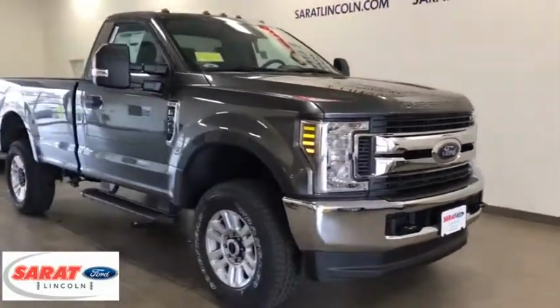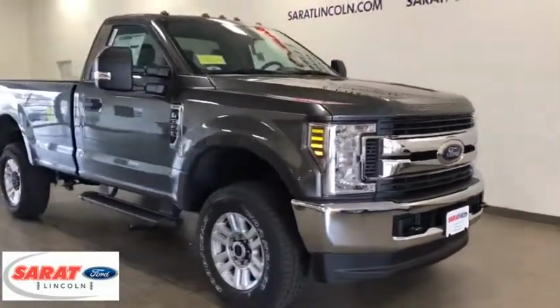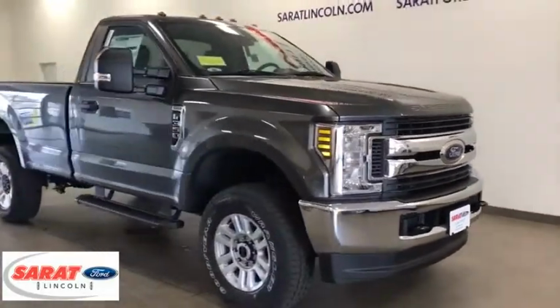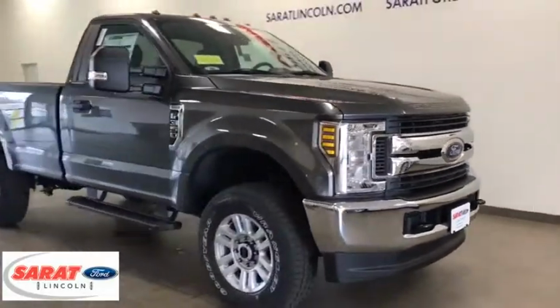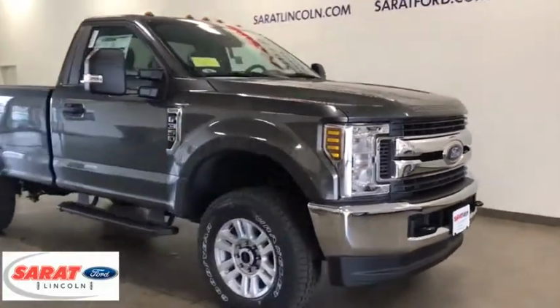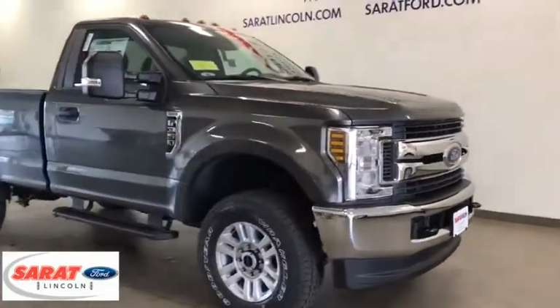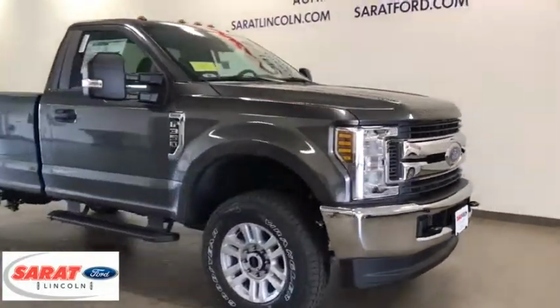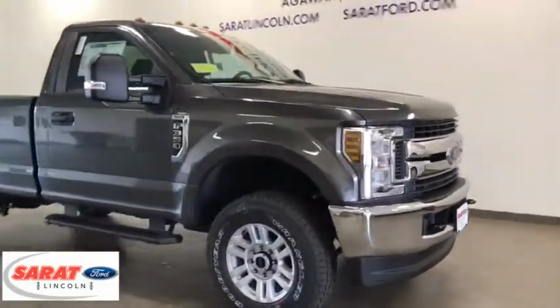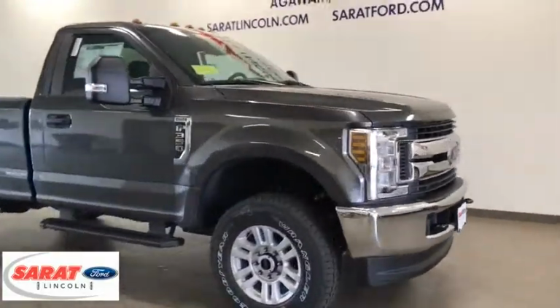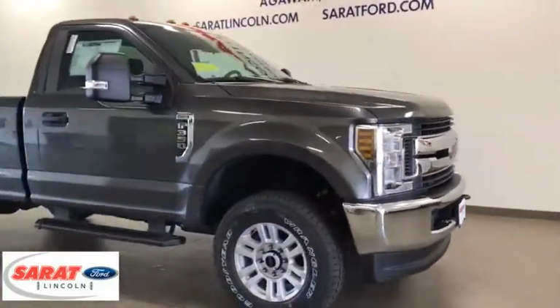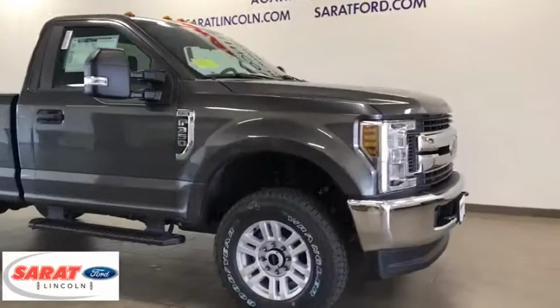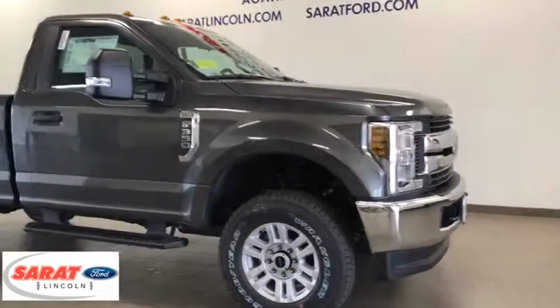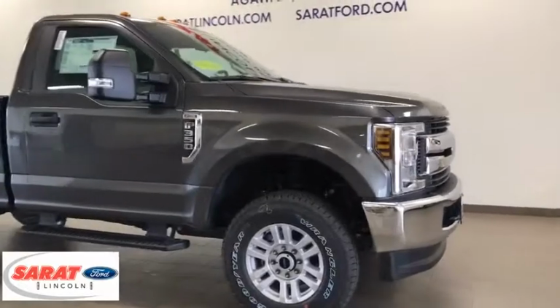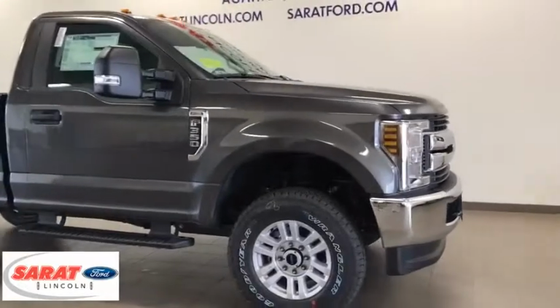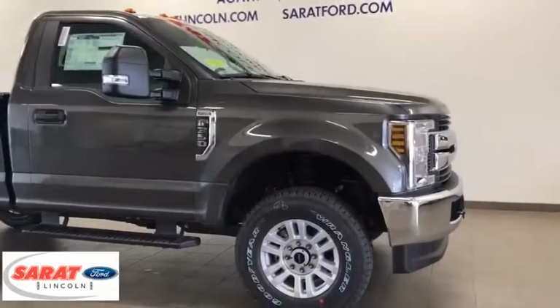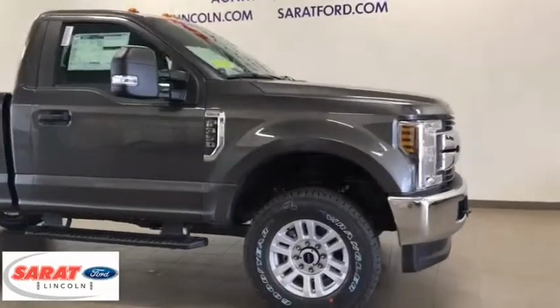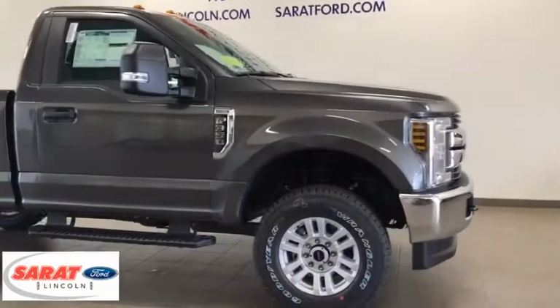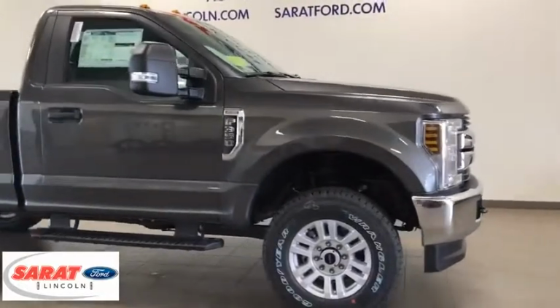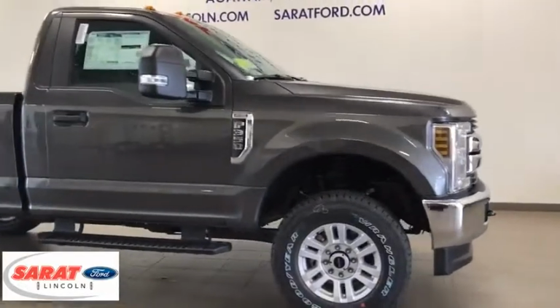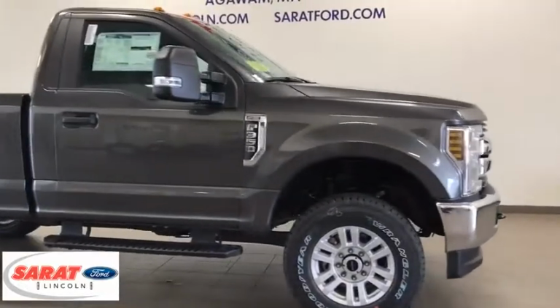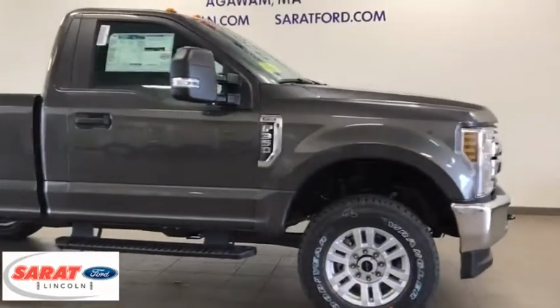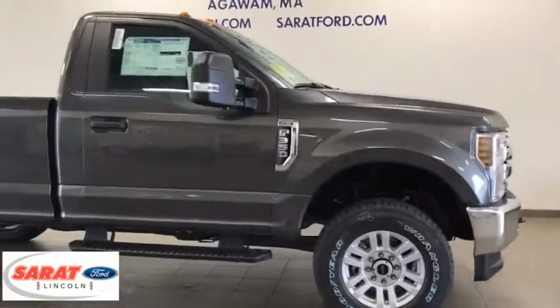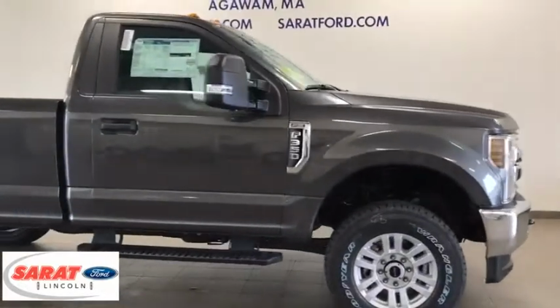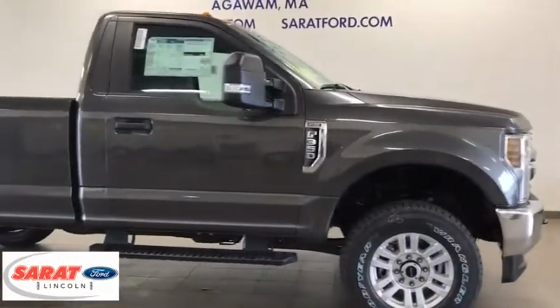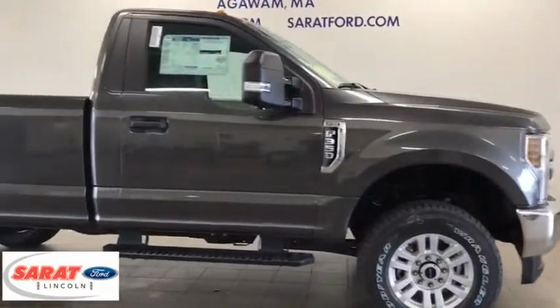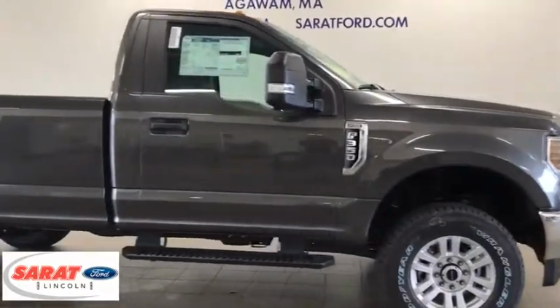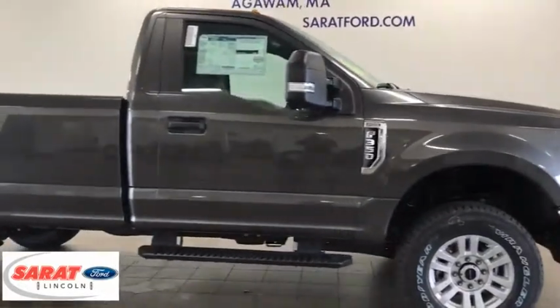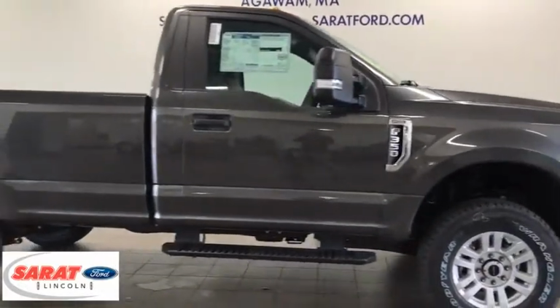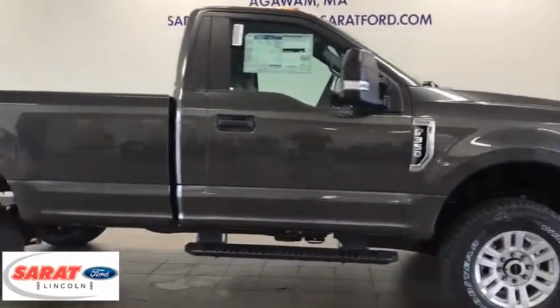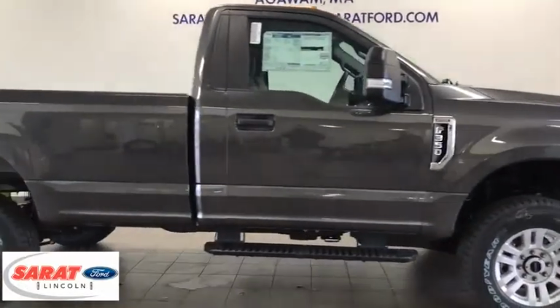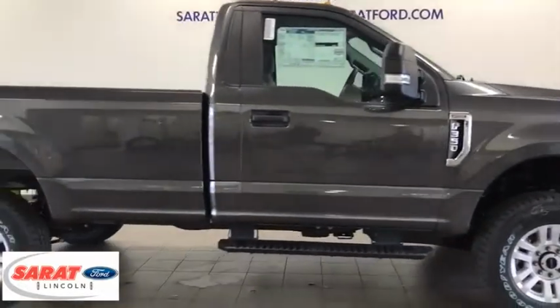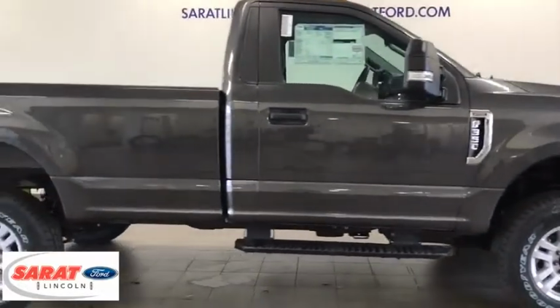Ford F-350 Super Duty. Here are some of this vehicle's great options.